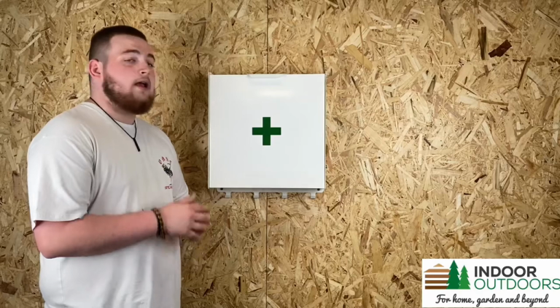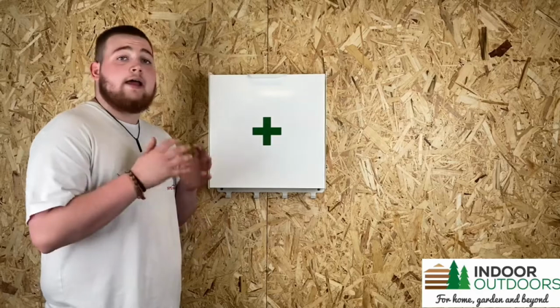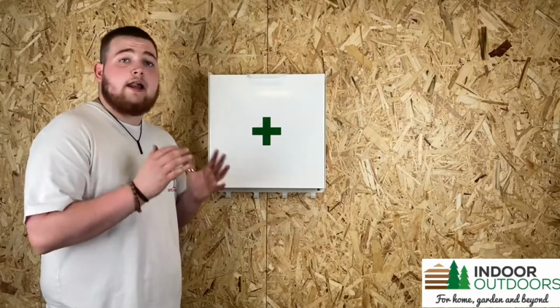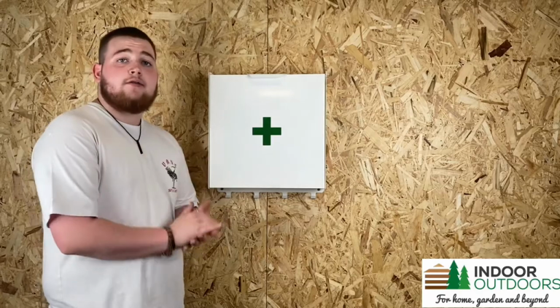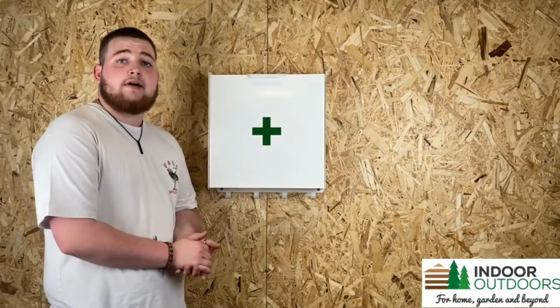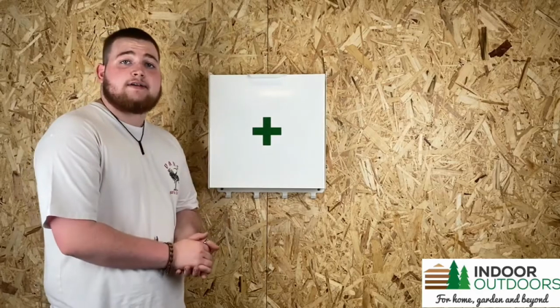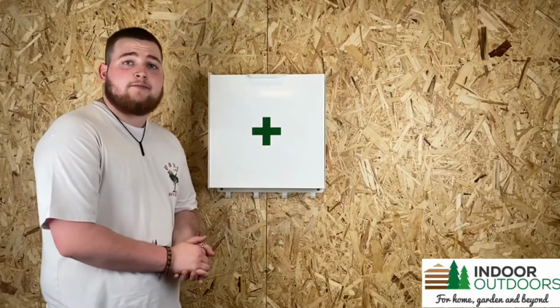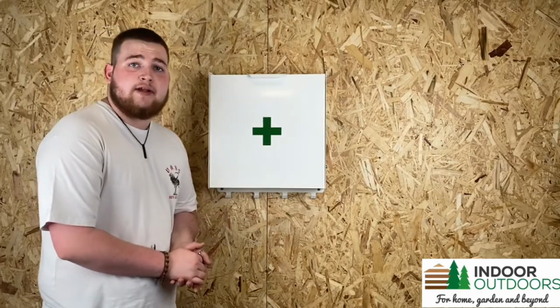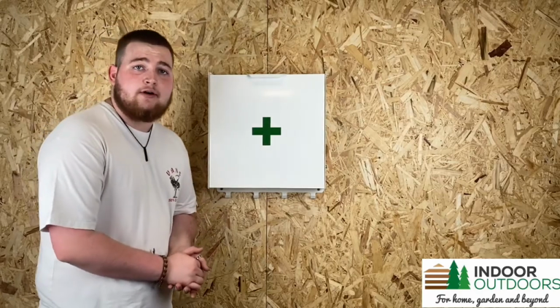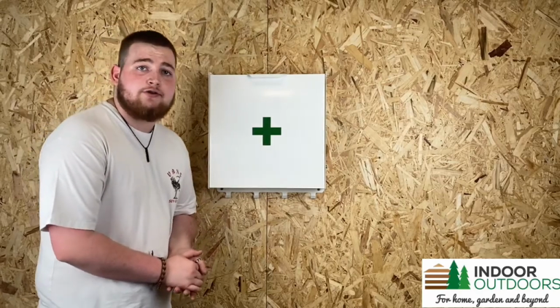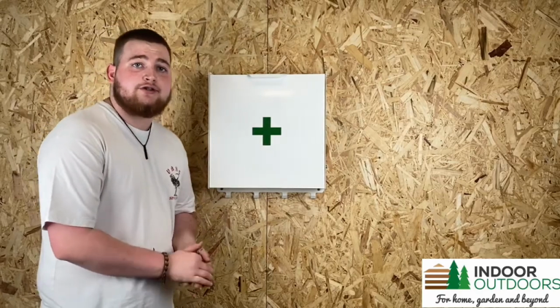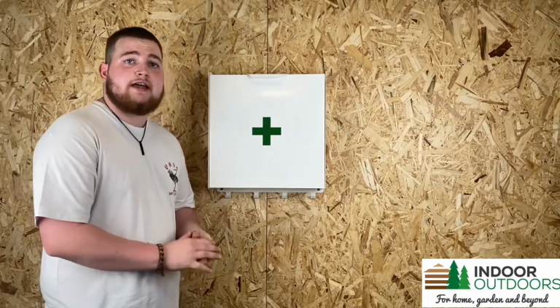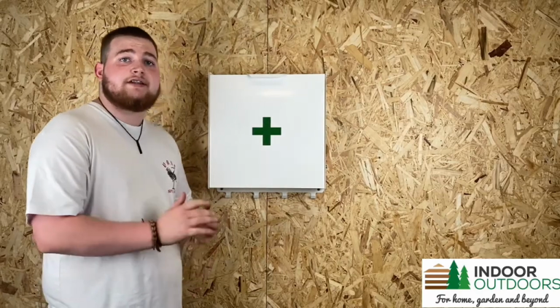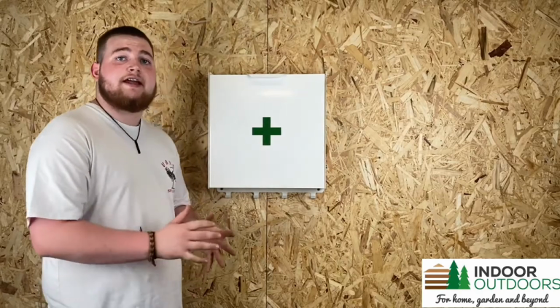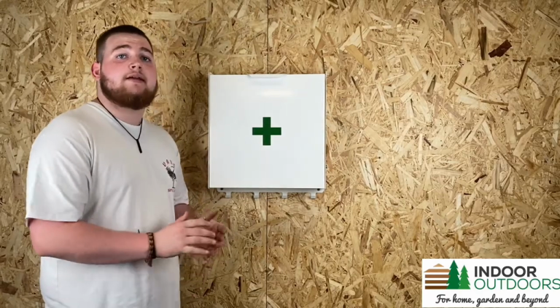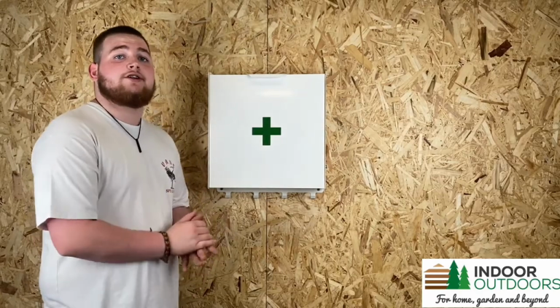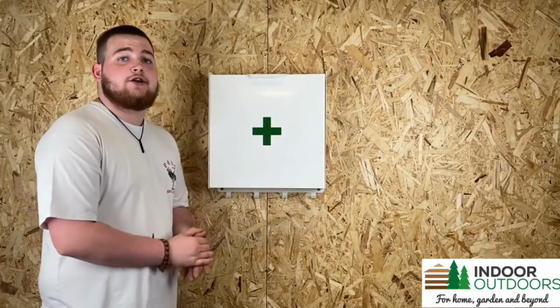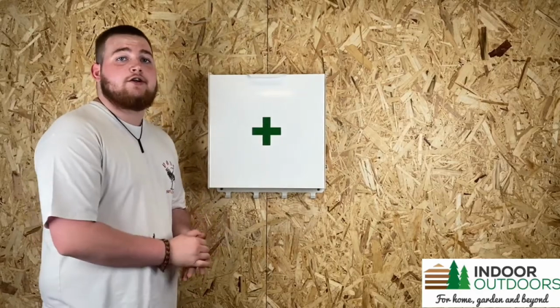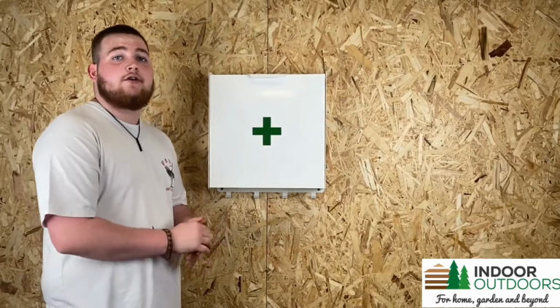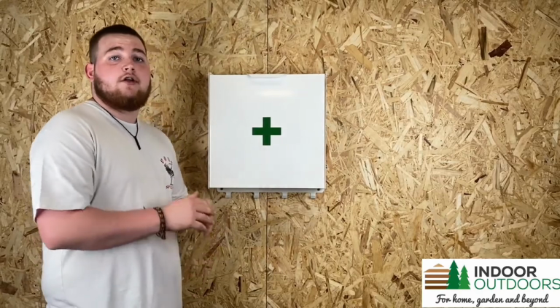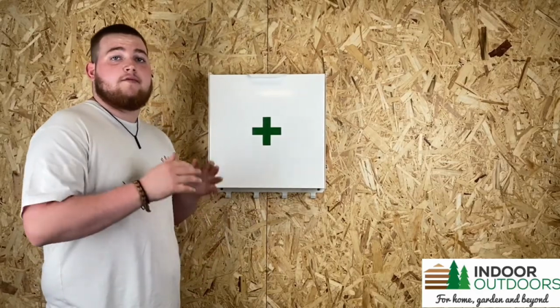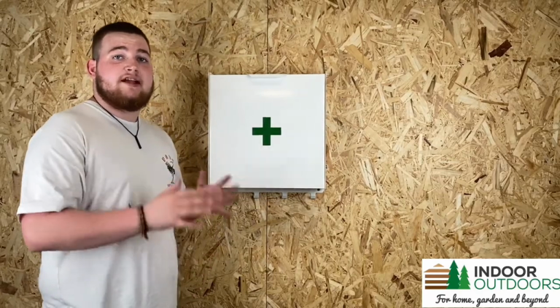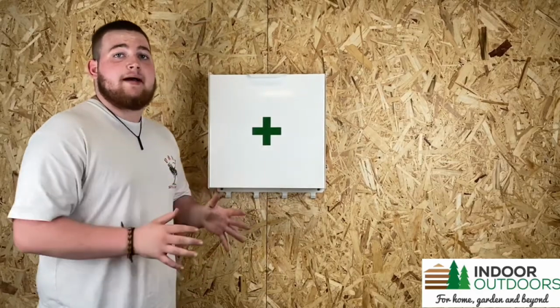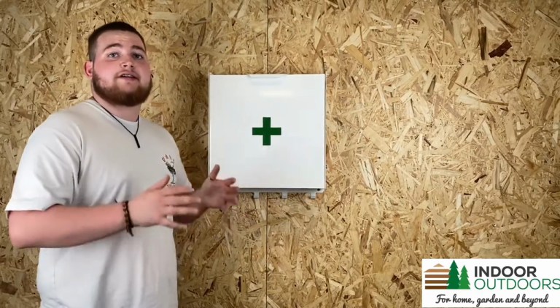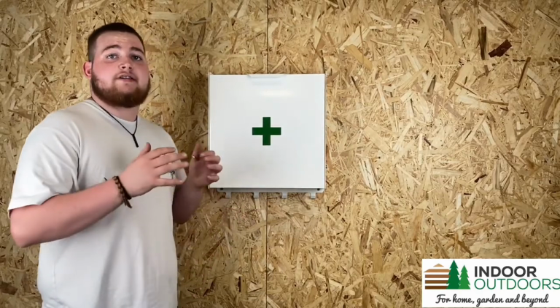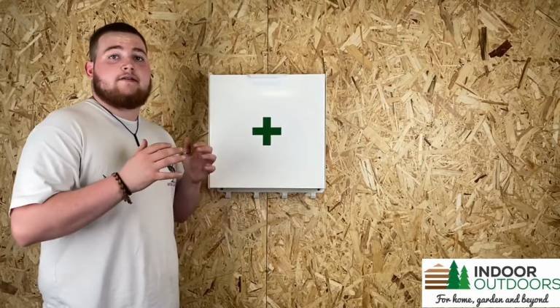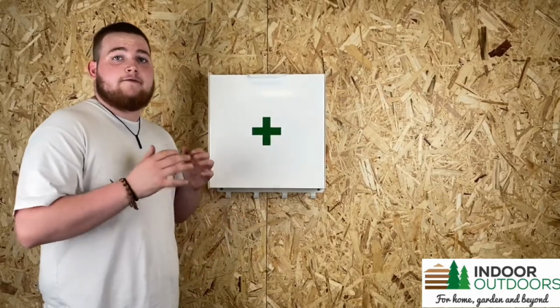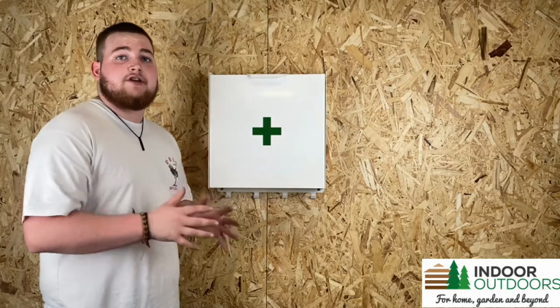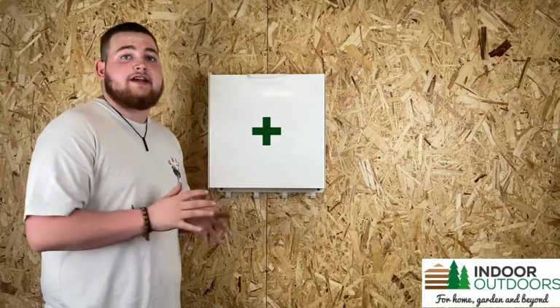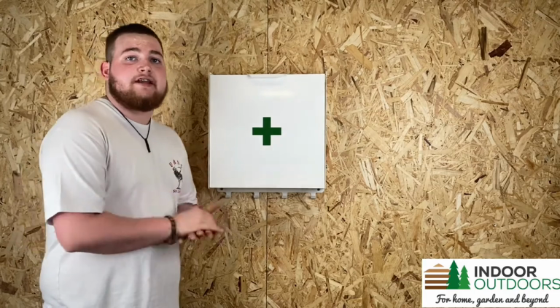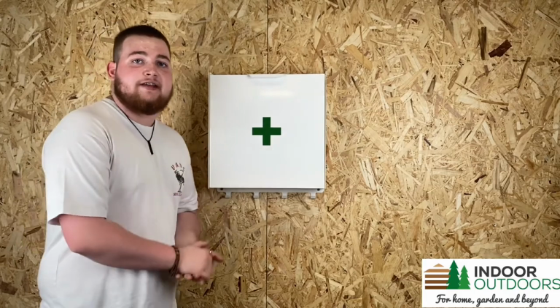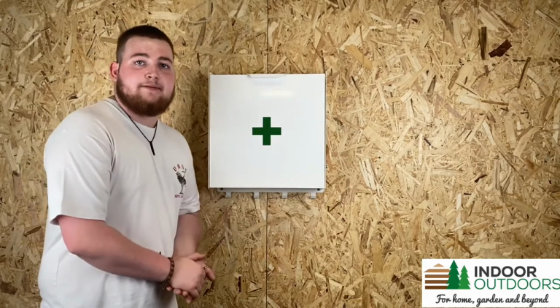Hello, my name is Adam from Indoor Outdoors and today I'm here to show you the MegaMax First Aid Safety Cabinet.